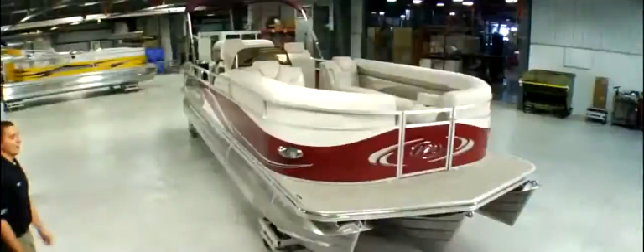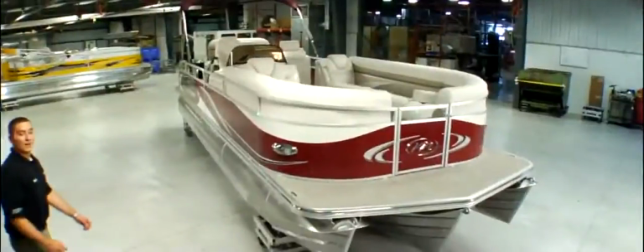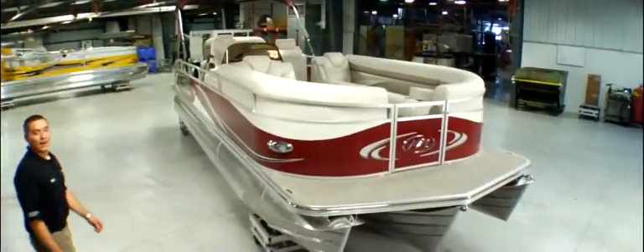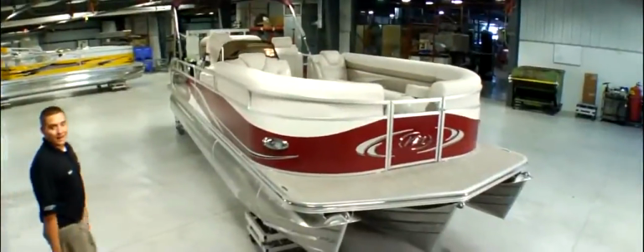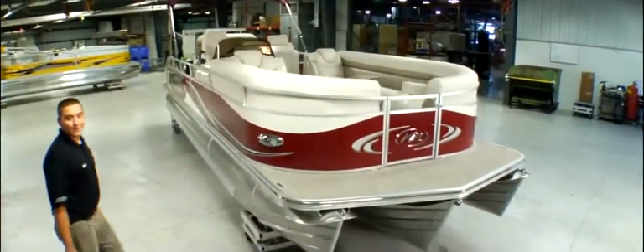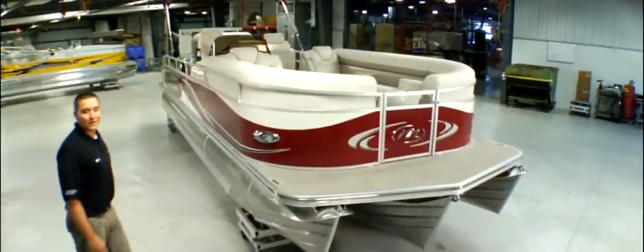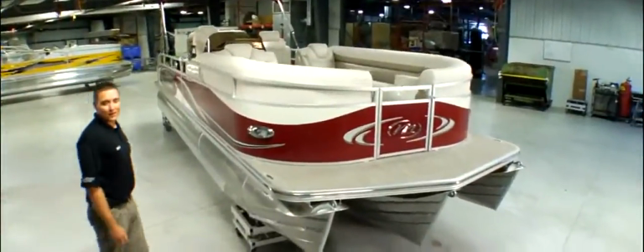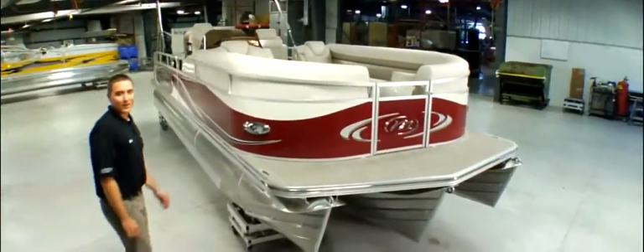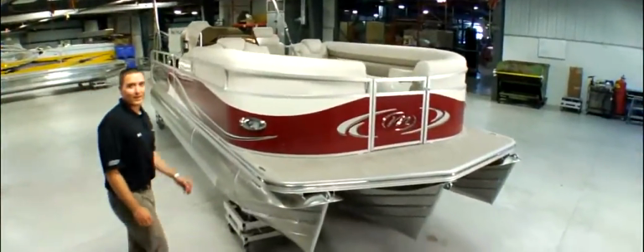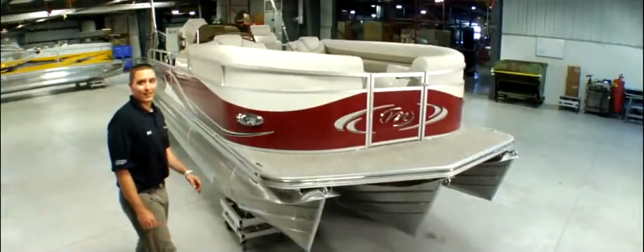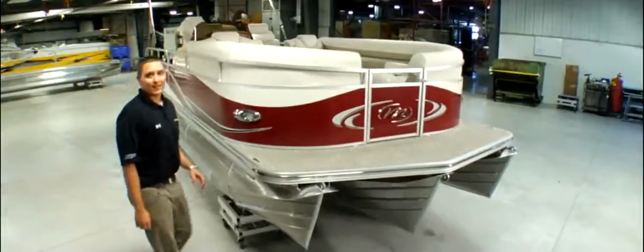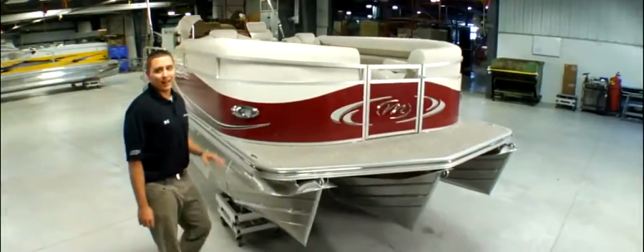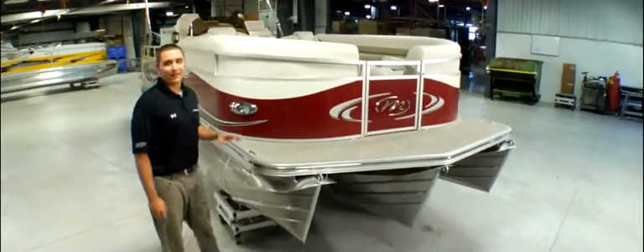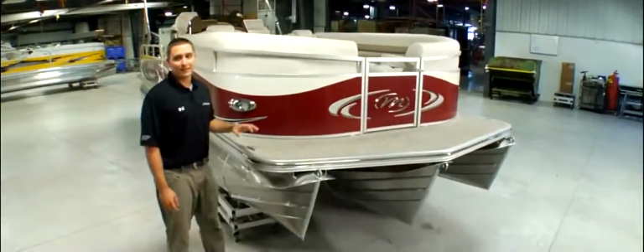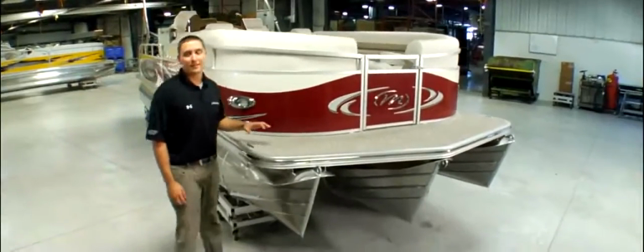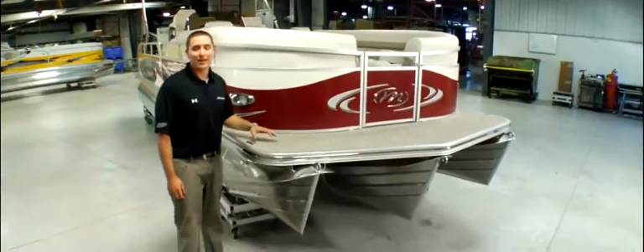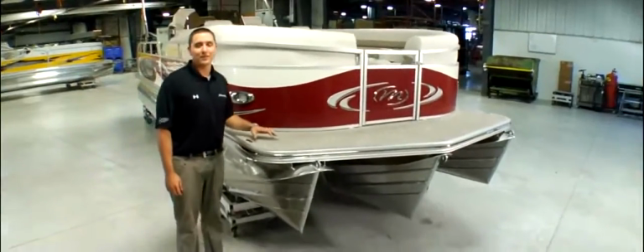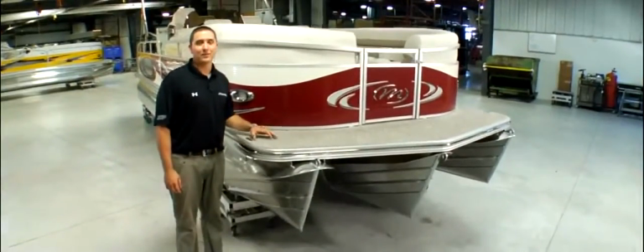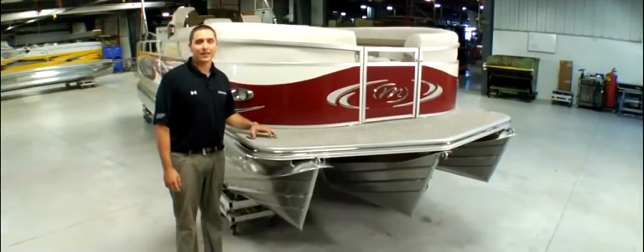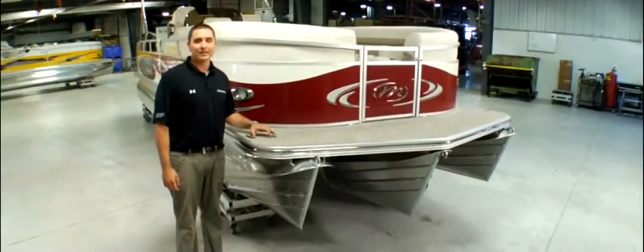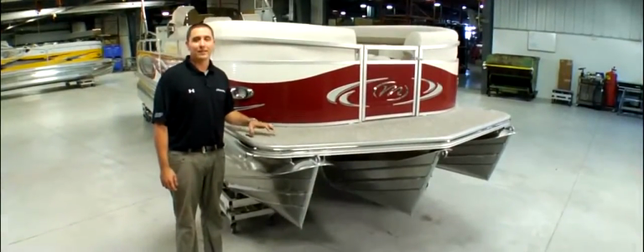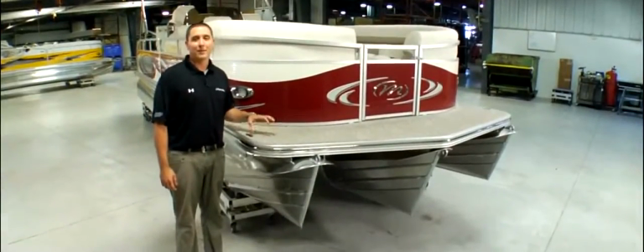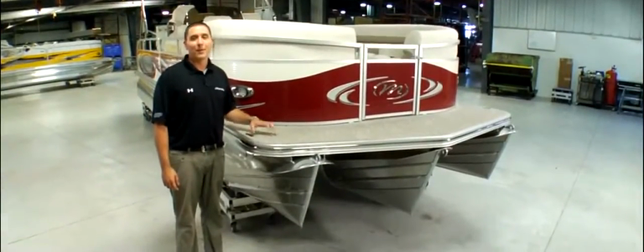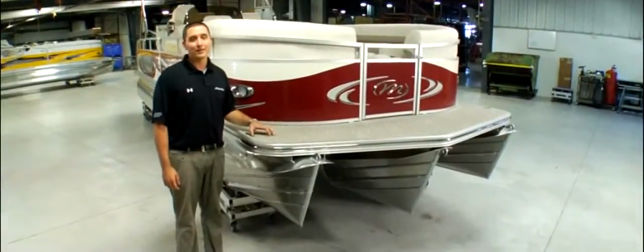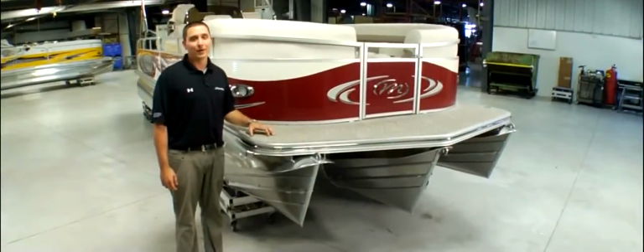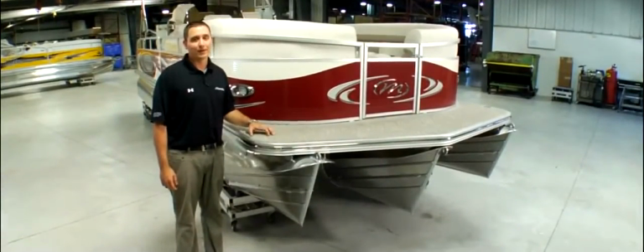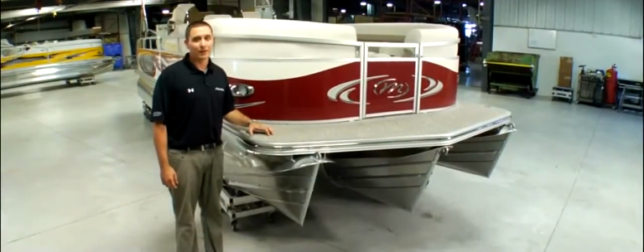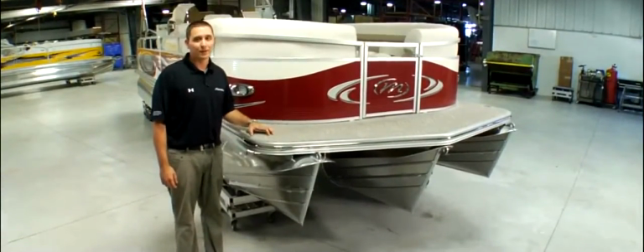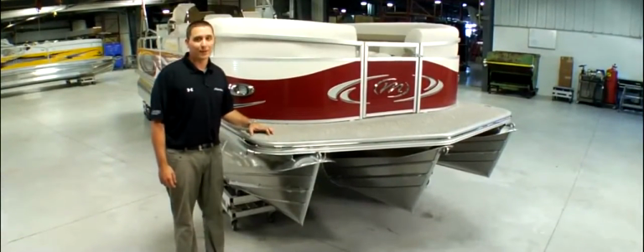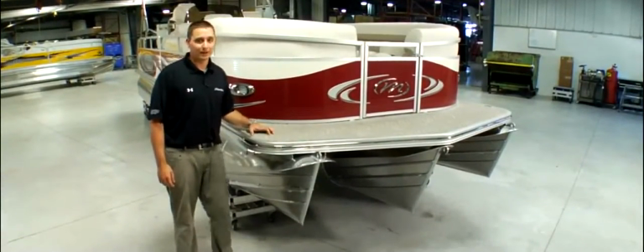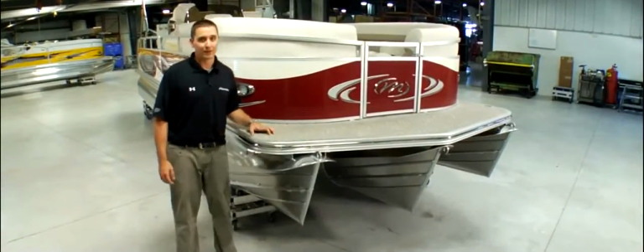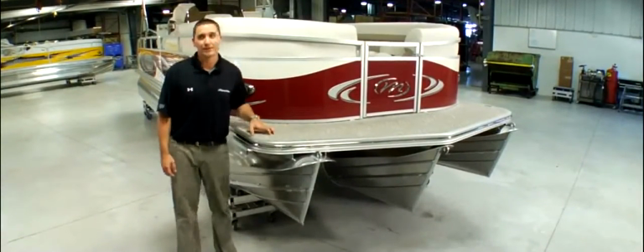Hi, I'm Greg Van Wagenen and this is the Manitou Legacy, the benchmark in luxury pontoons.